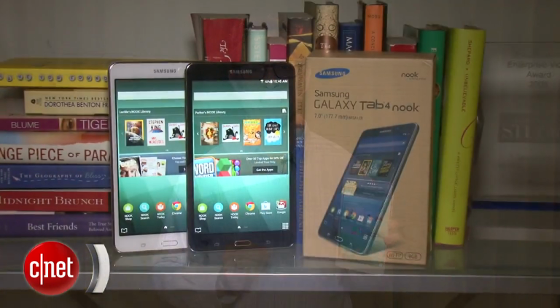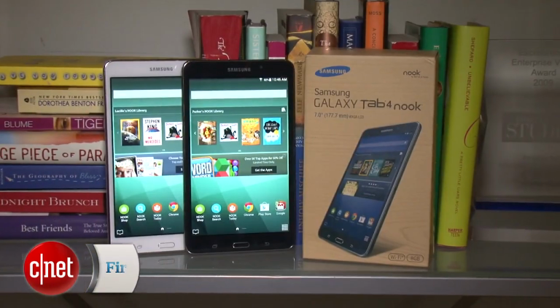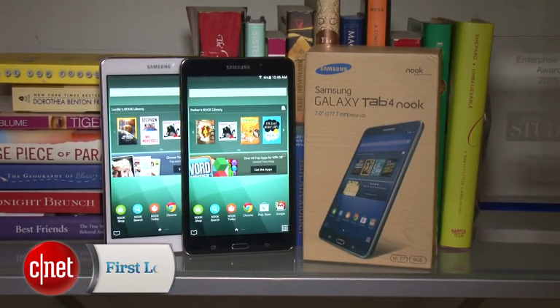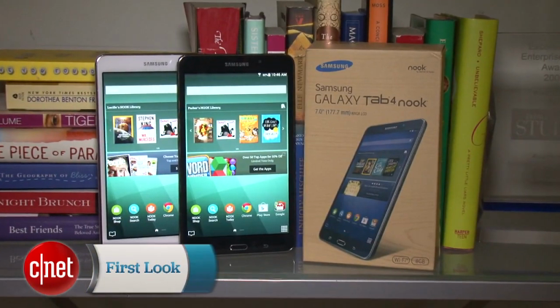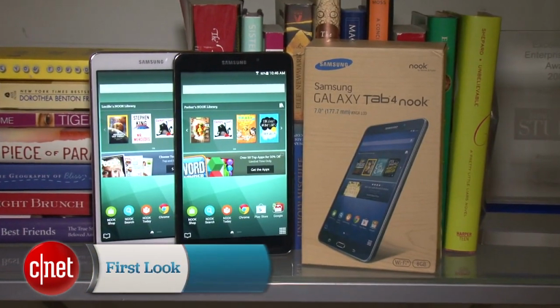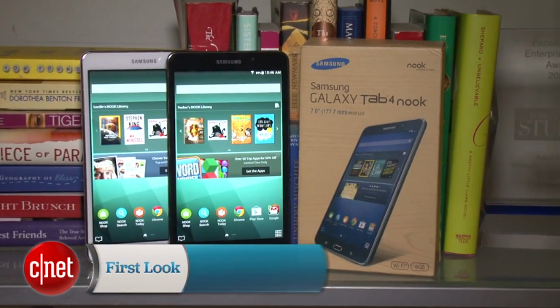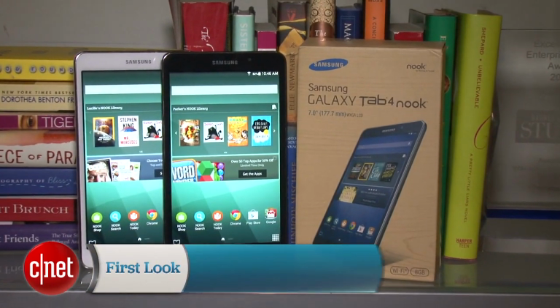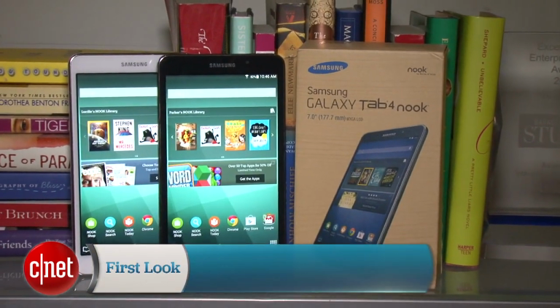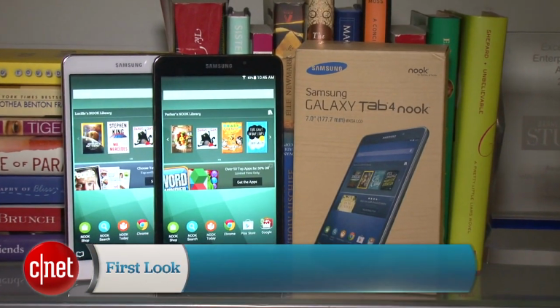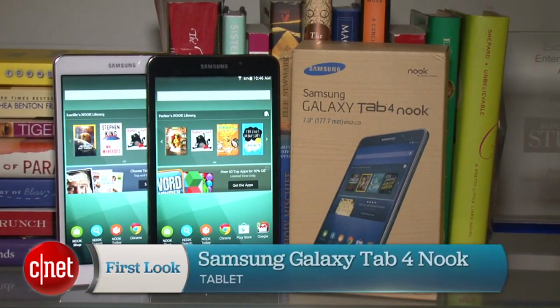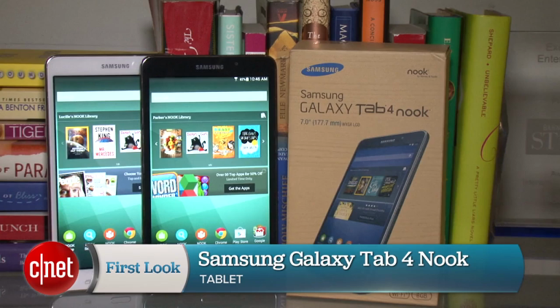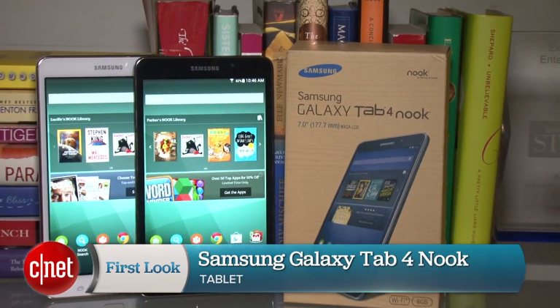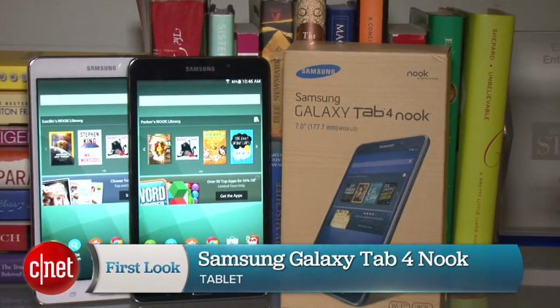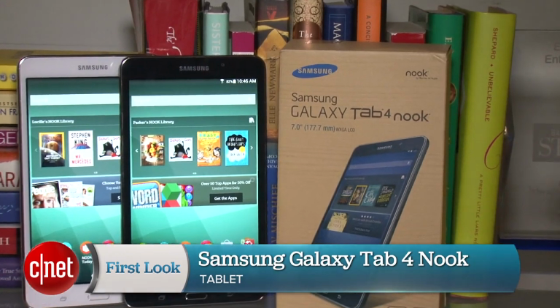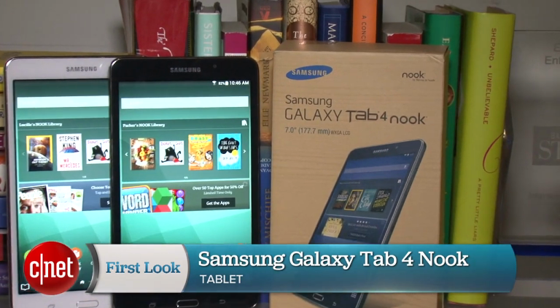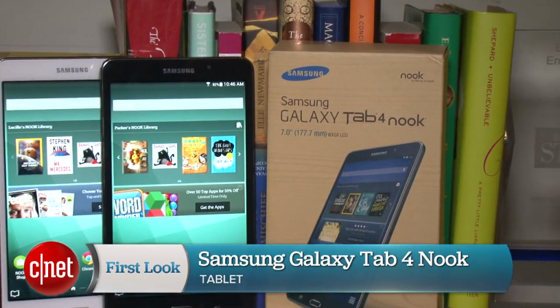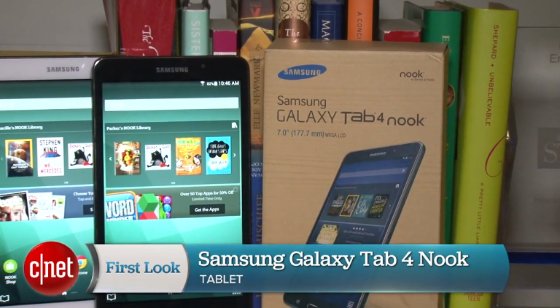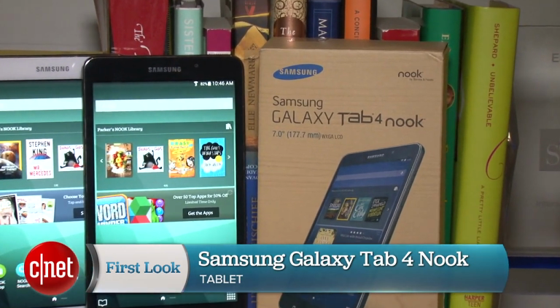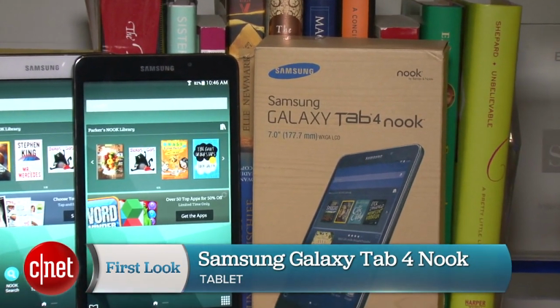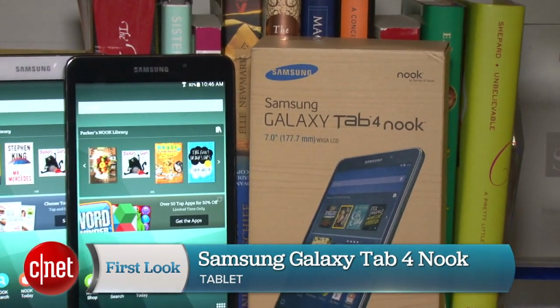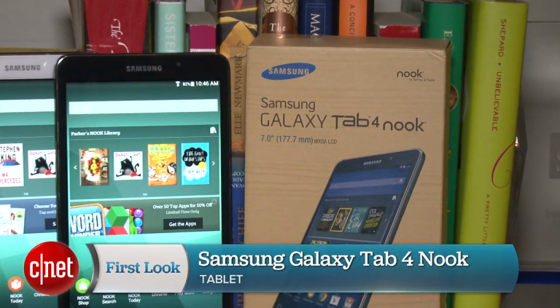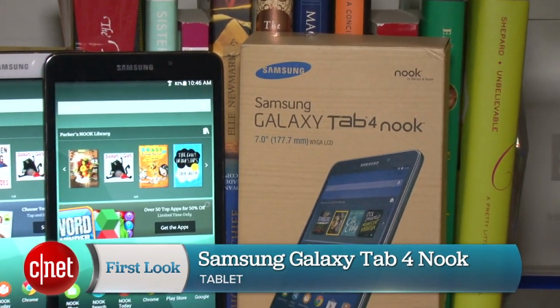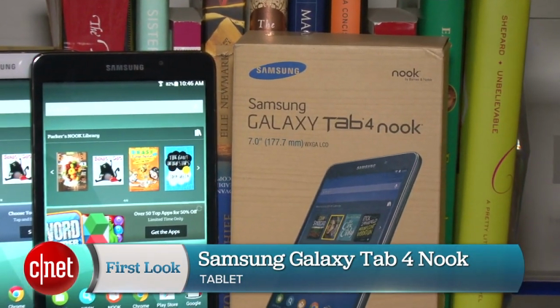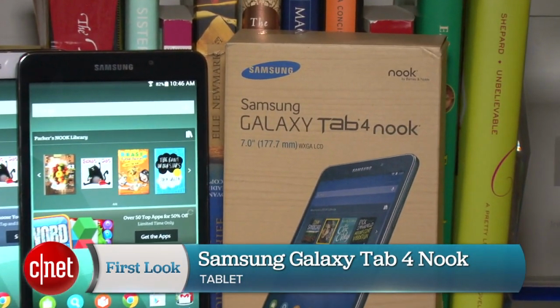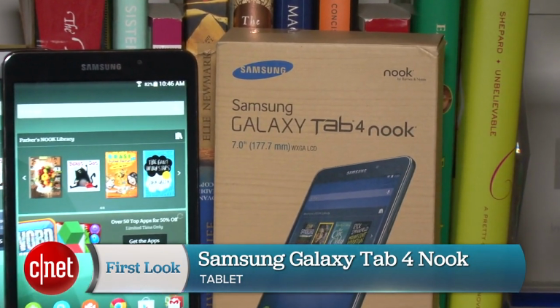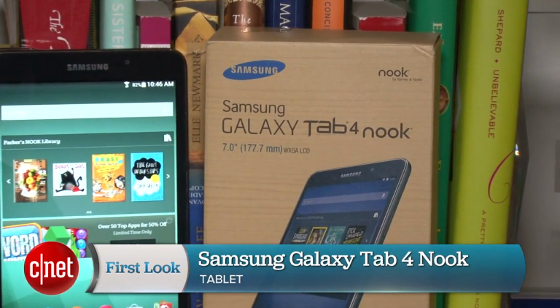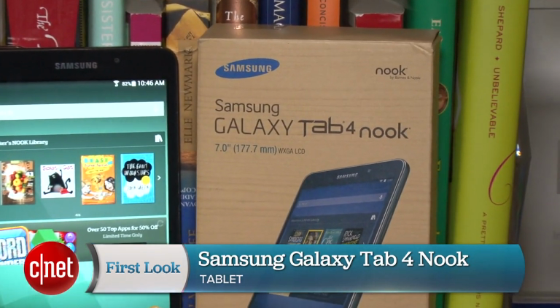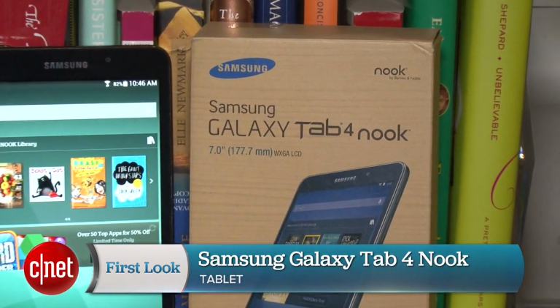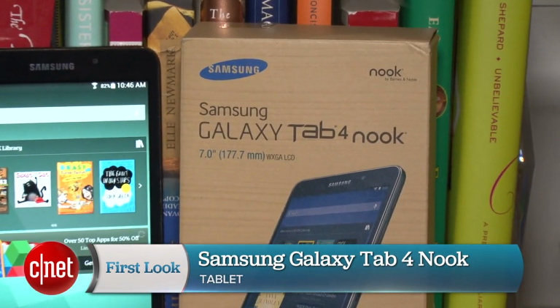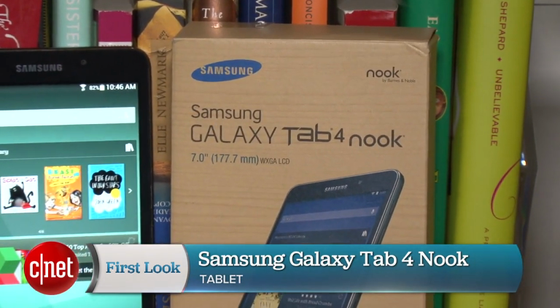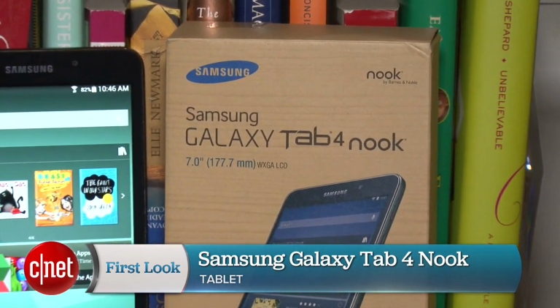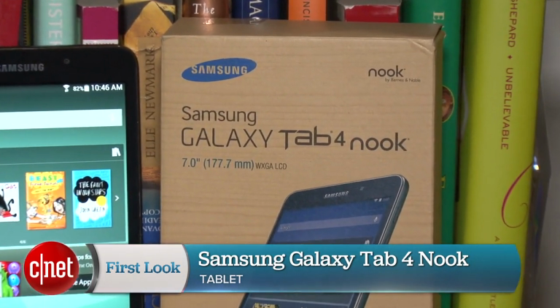I'm David Carnoy and that's the Samsung Galaxy Tab 4 Nook. Thanks for watching.